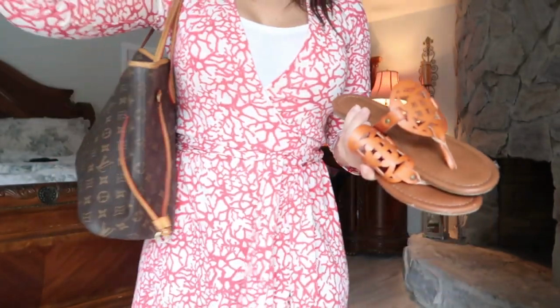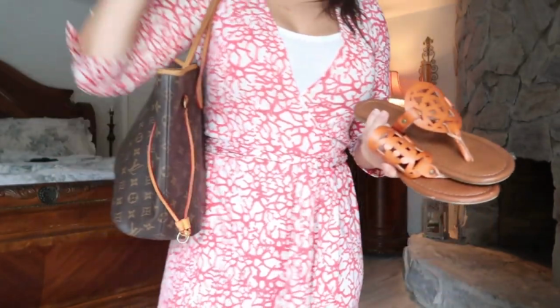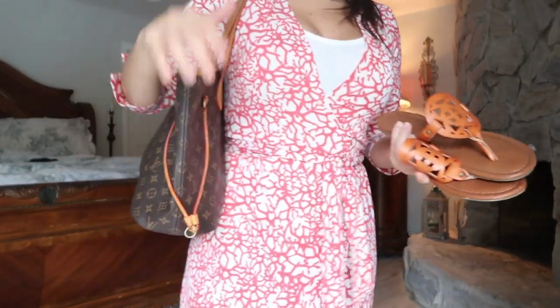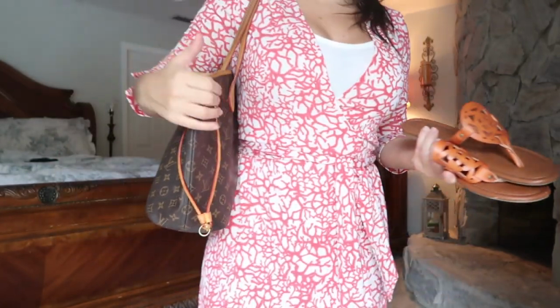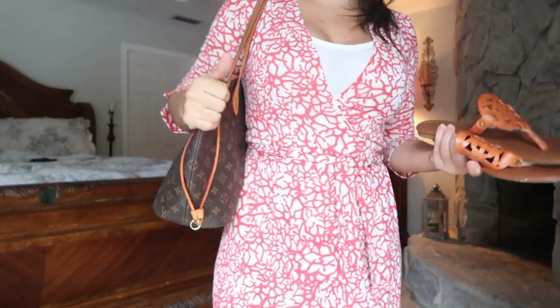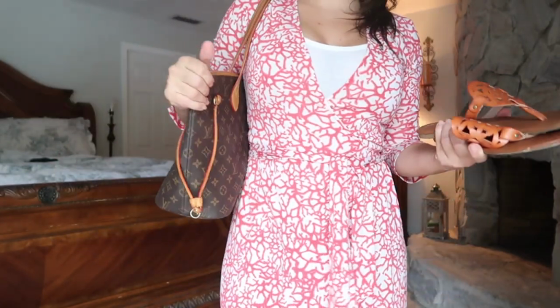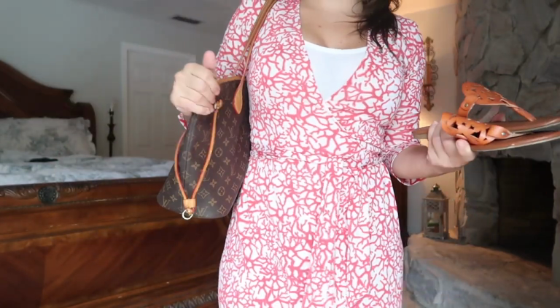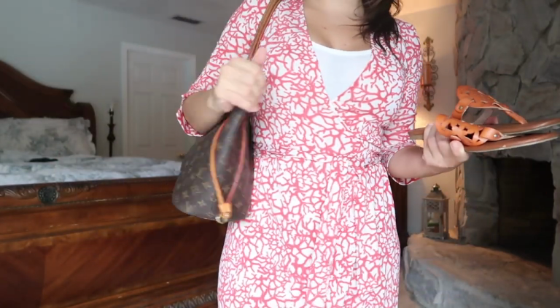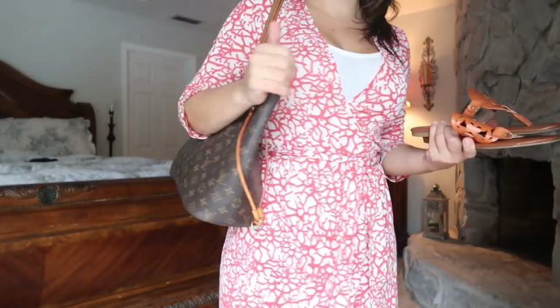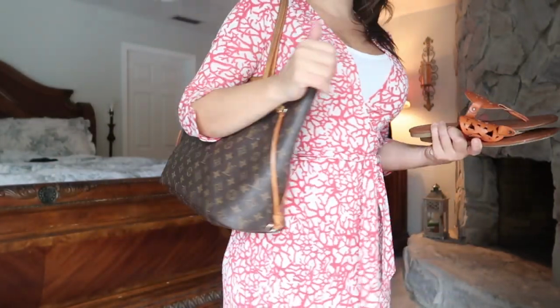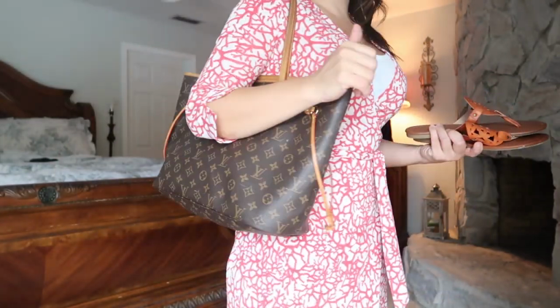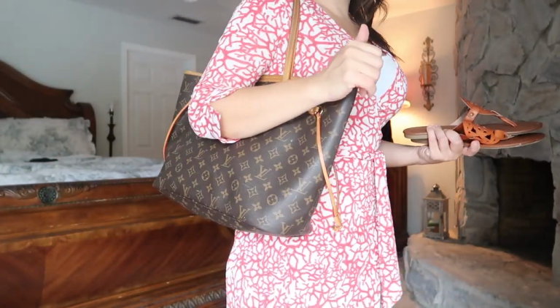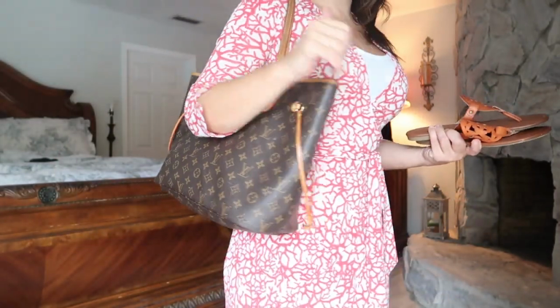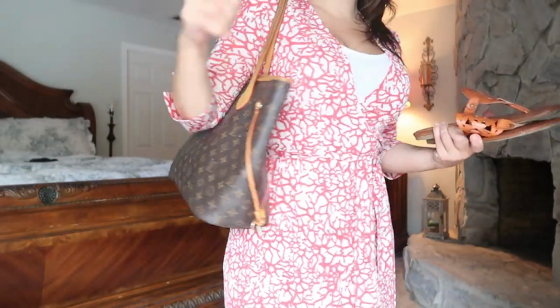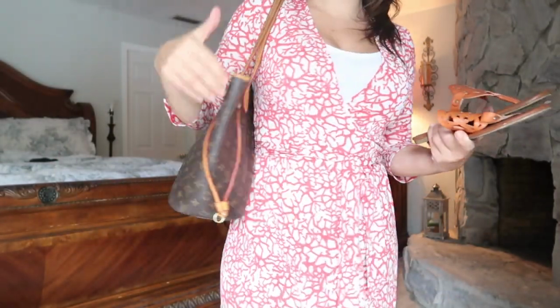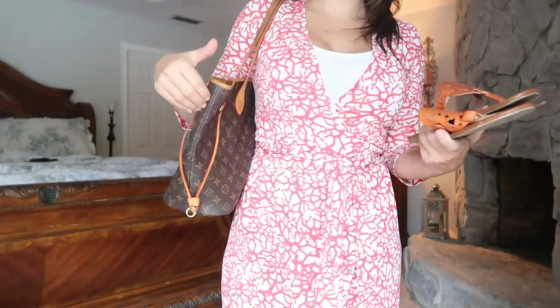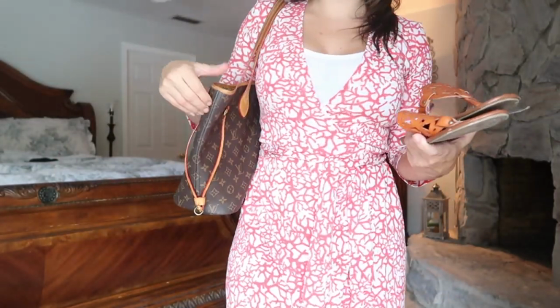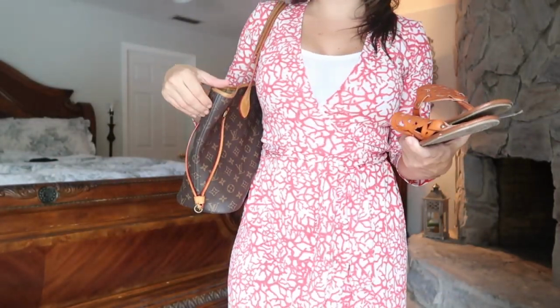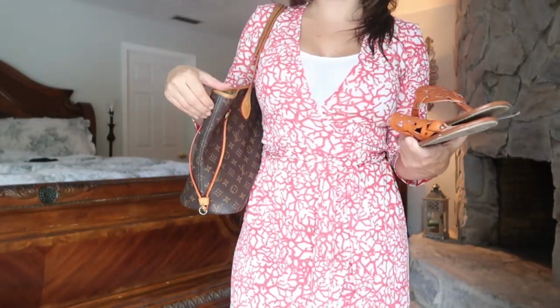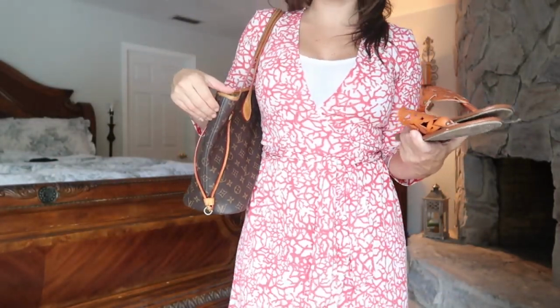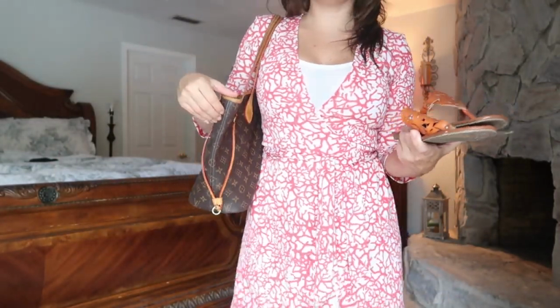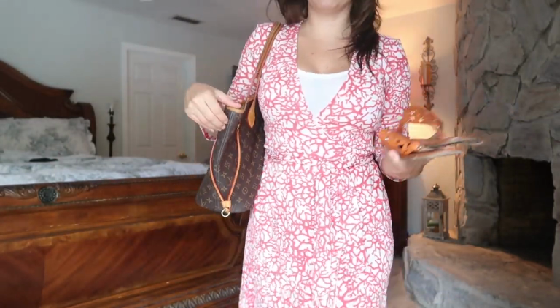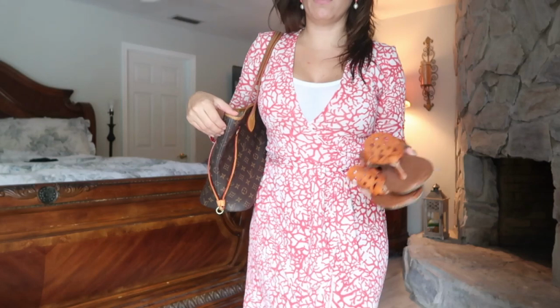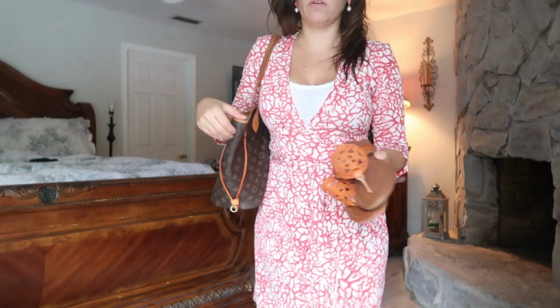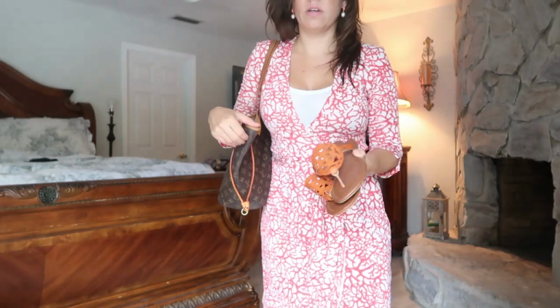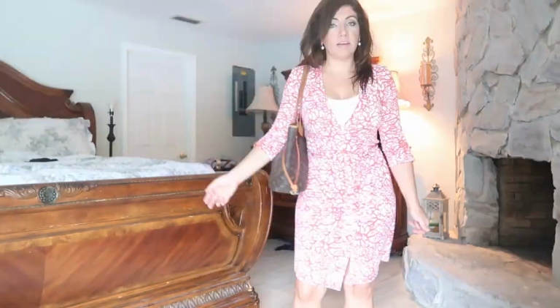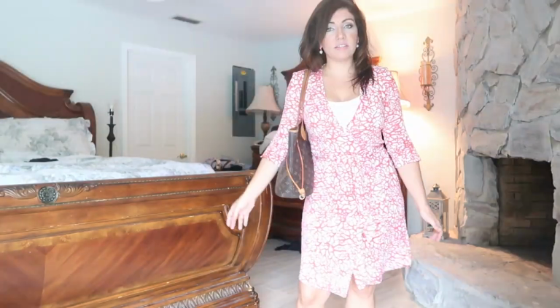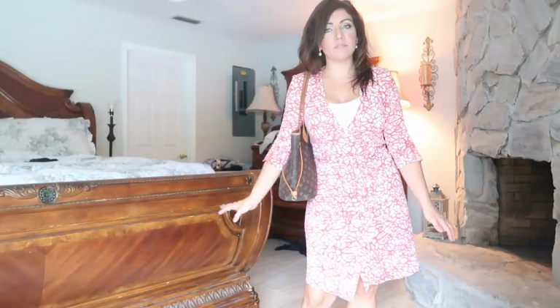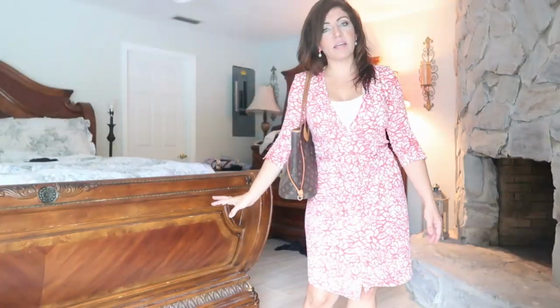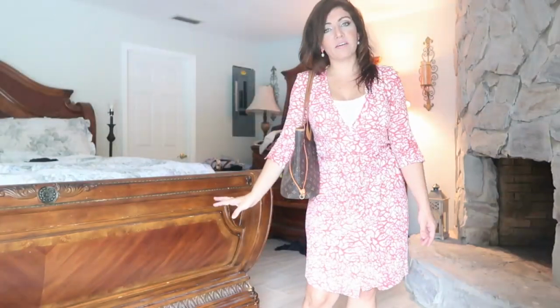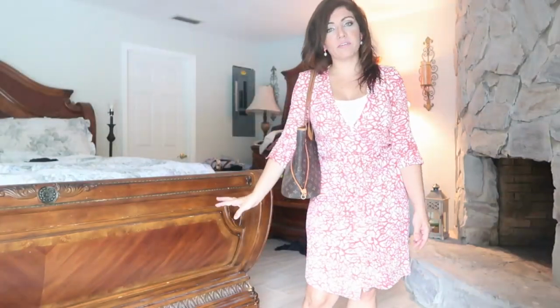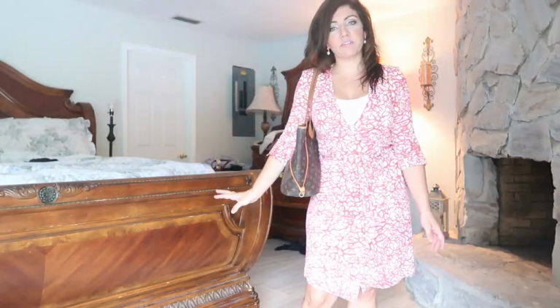For my bag today I'm using my Louis Vuitton Neverfull. That's my Thursday outfit!